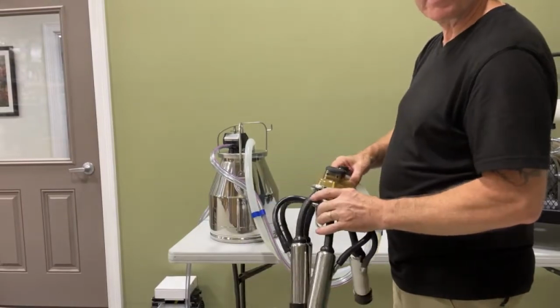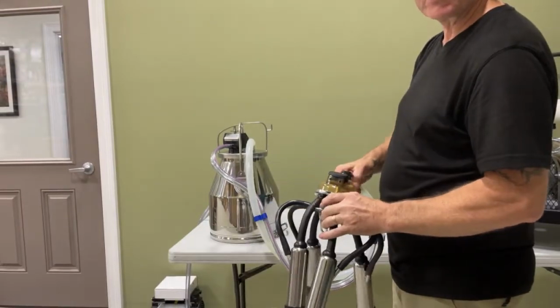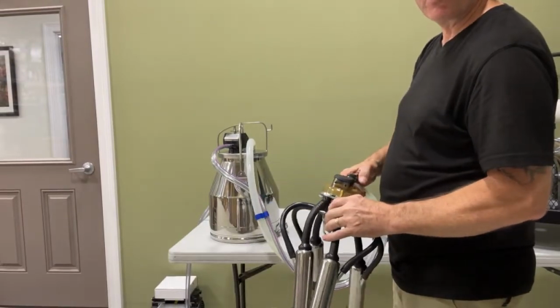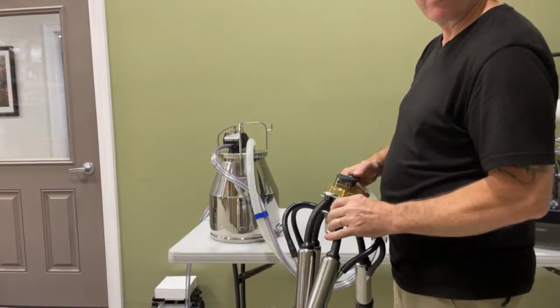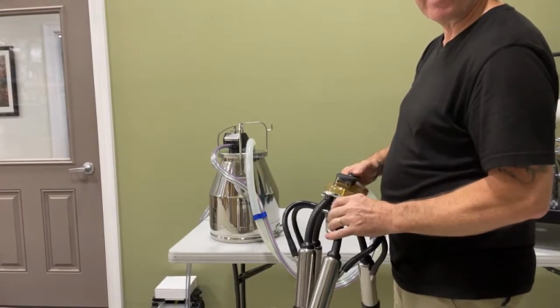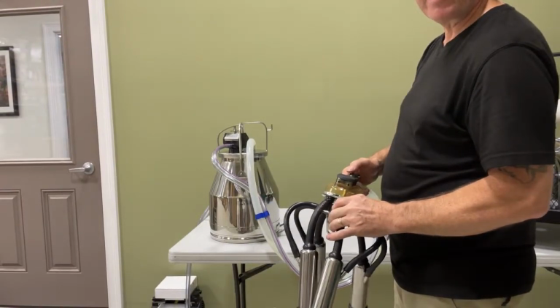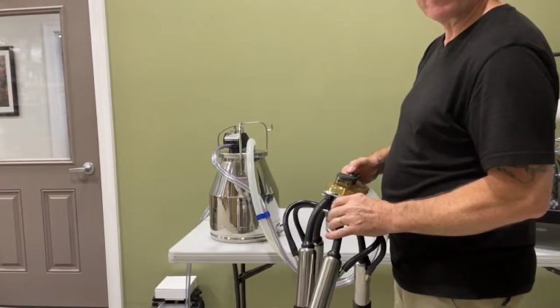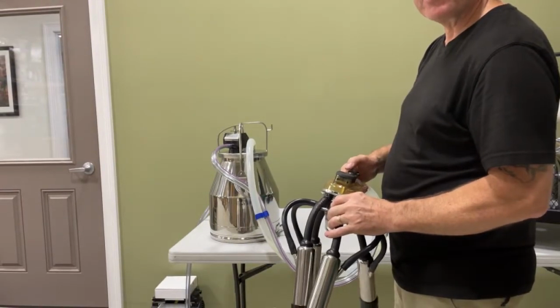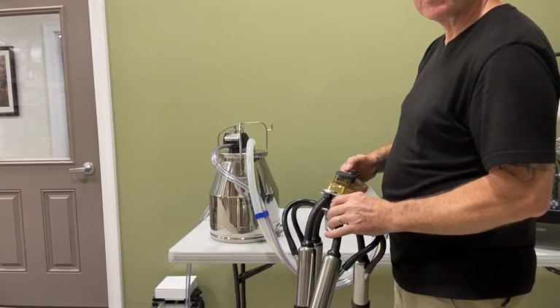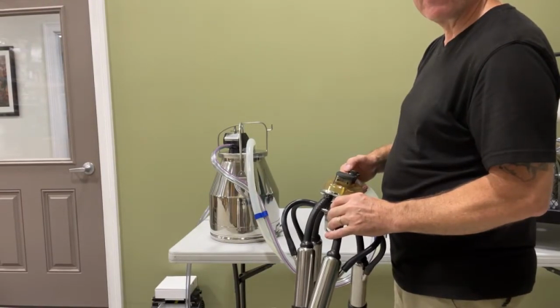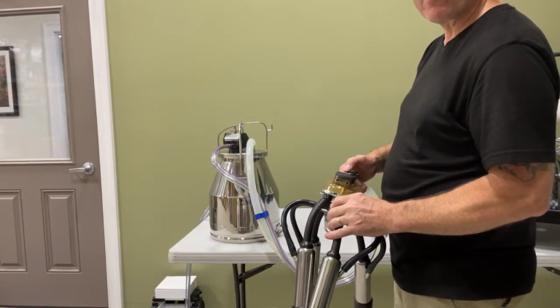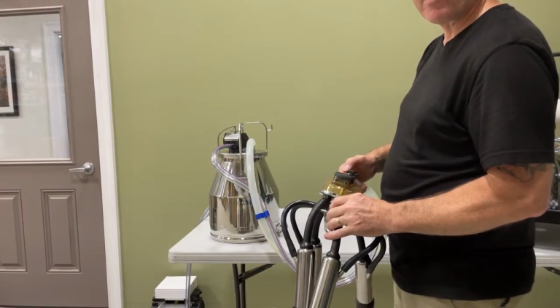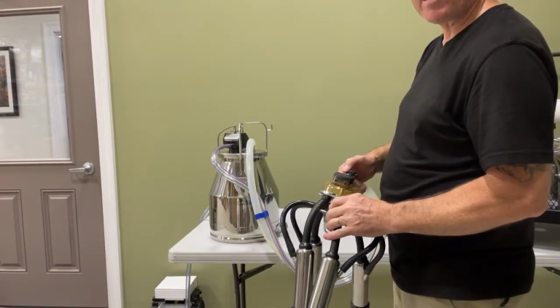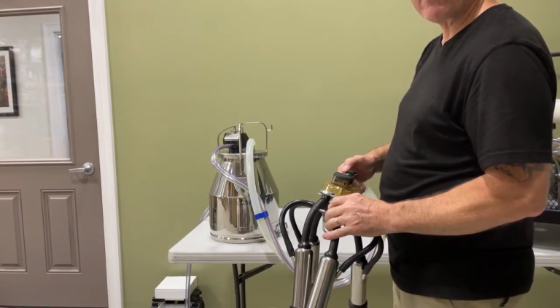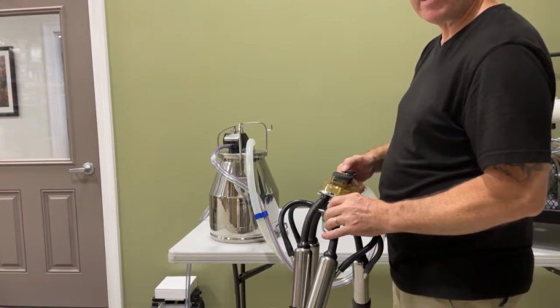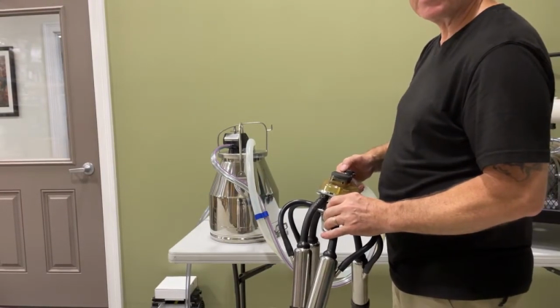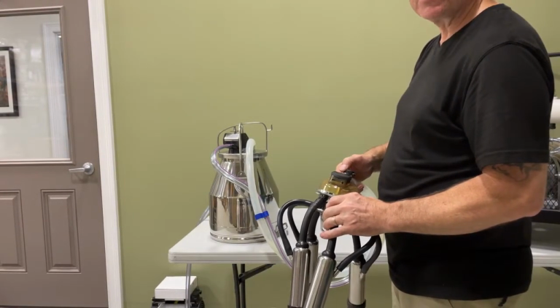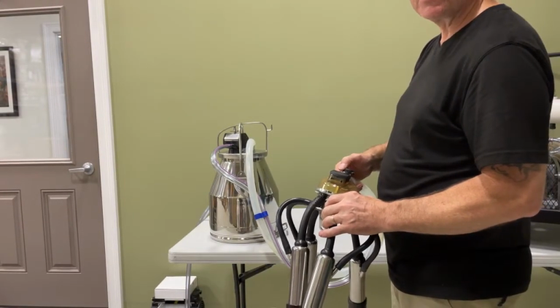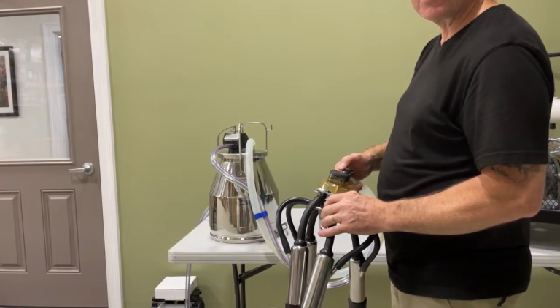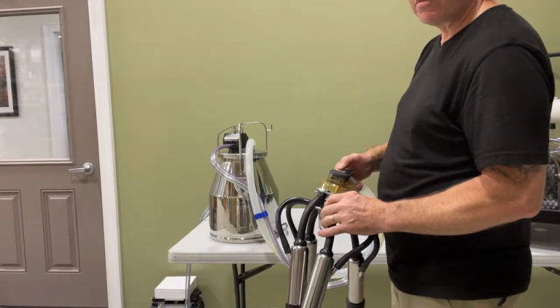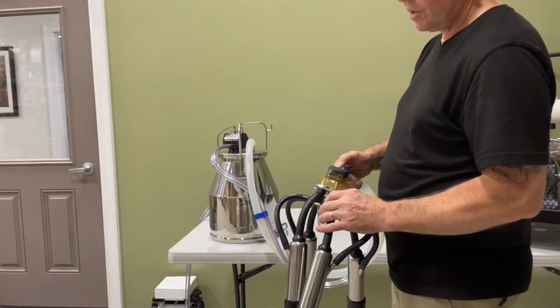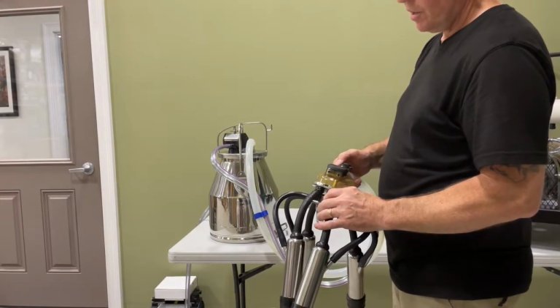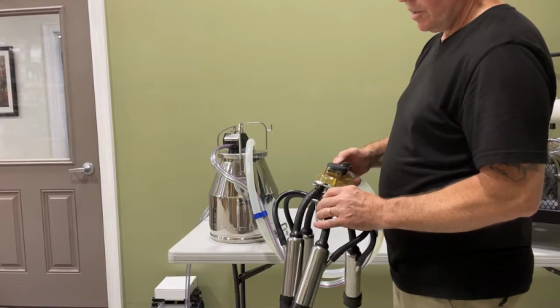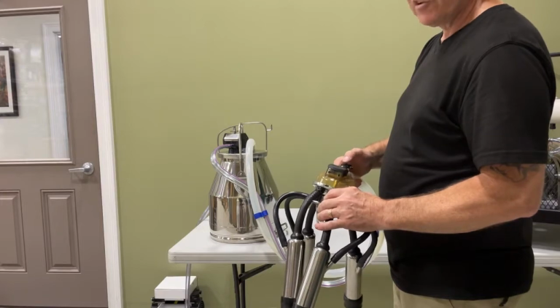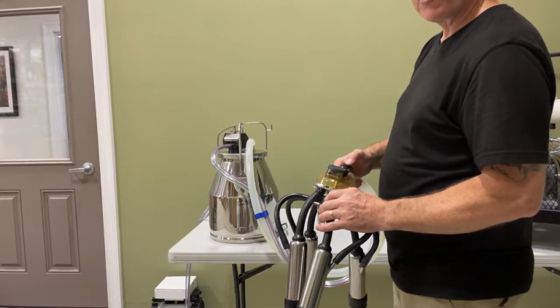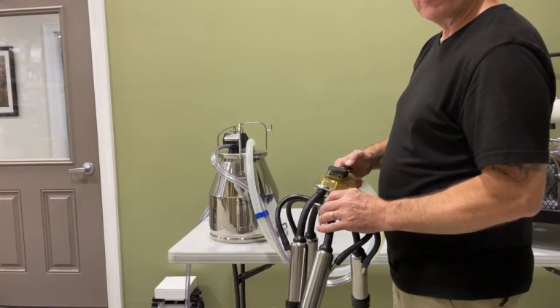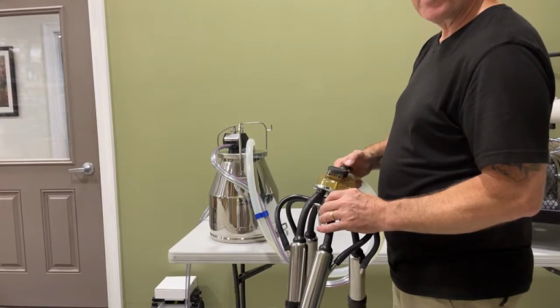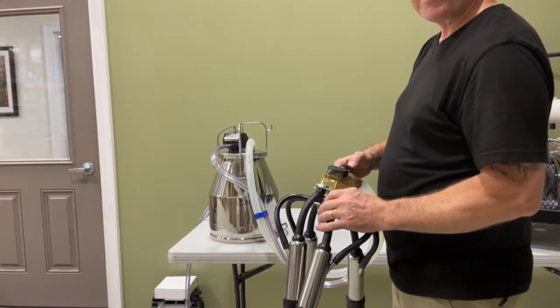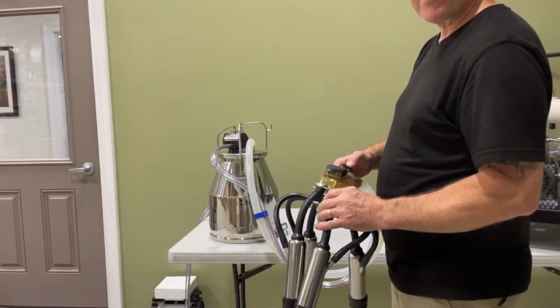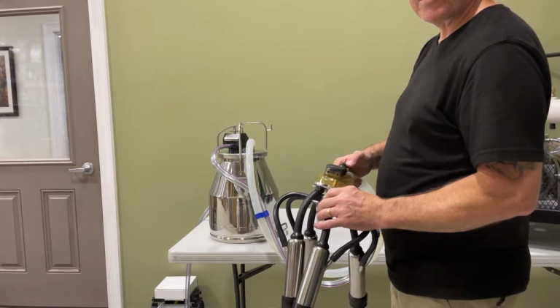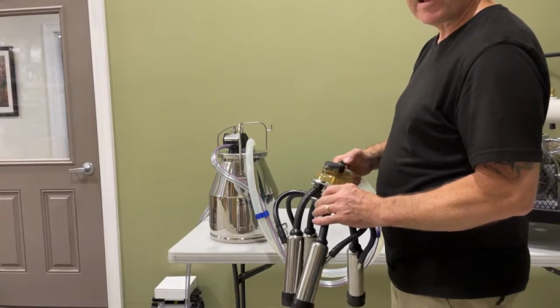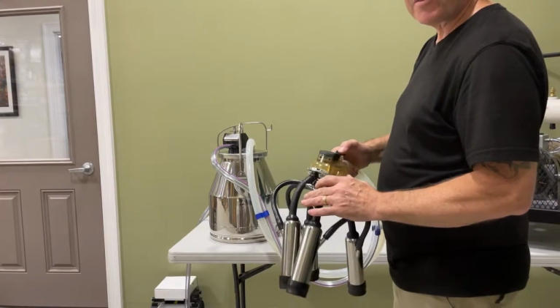That's it! If you have any questions, you can give us a call at 800-245-8222. Enjoy your new milker, thank you!